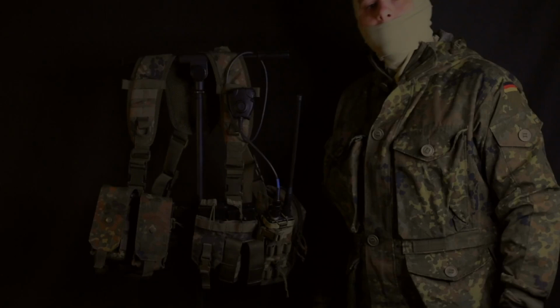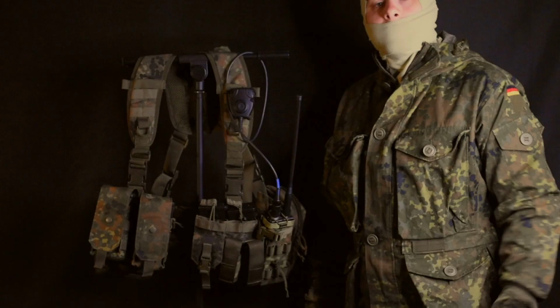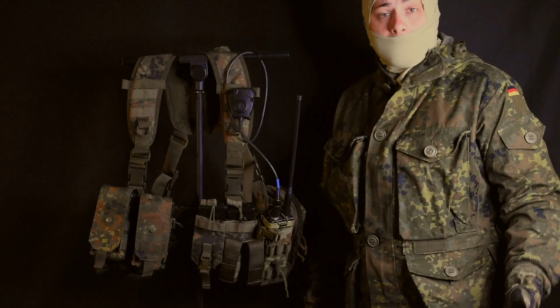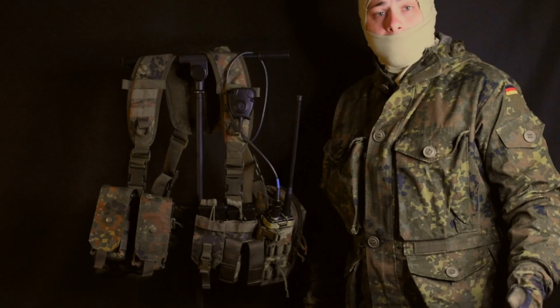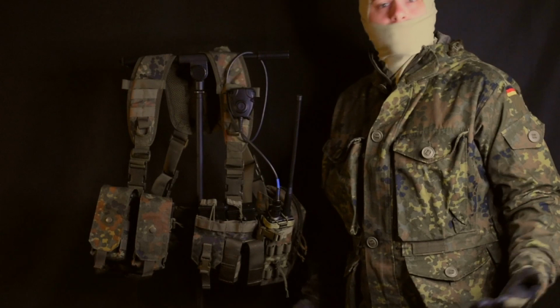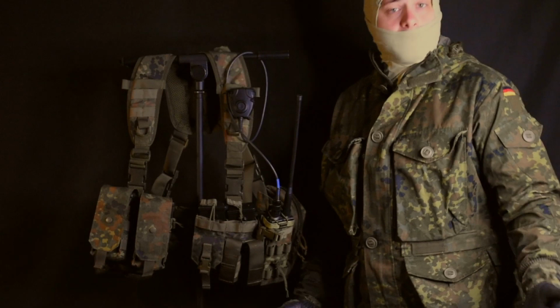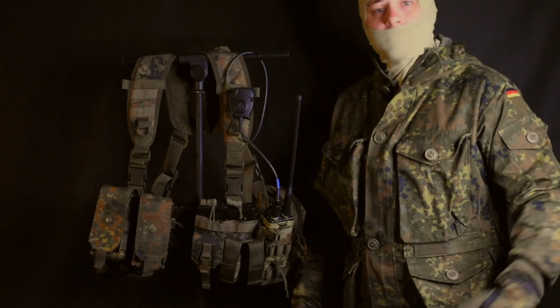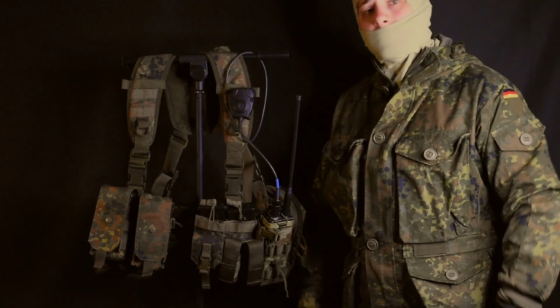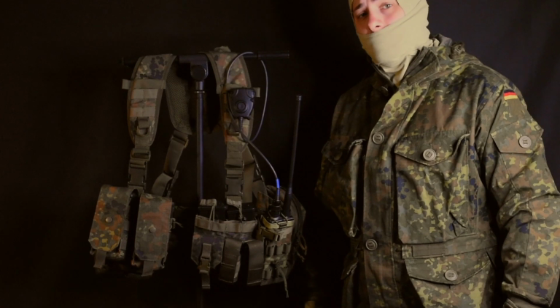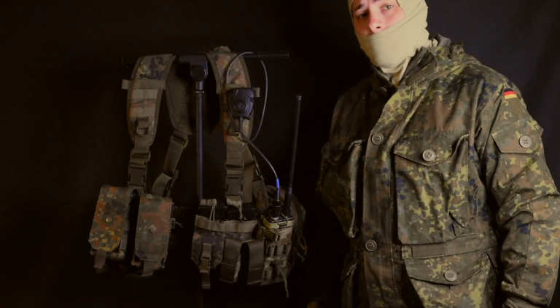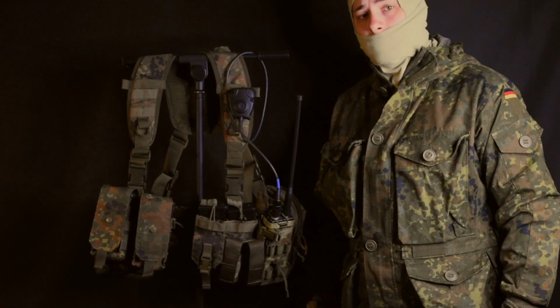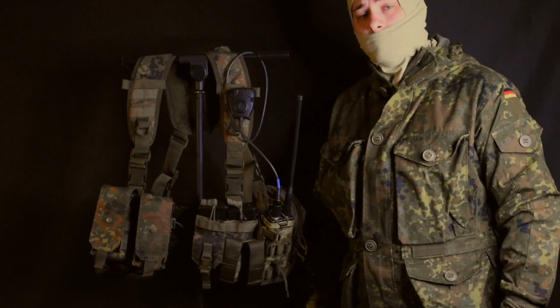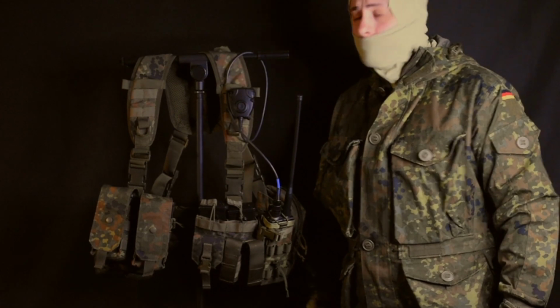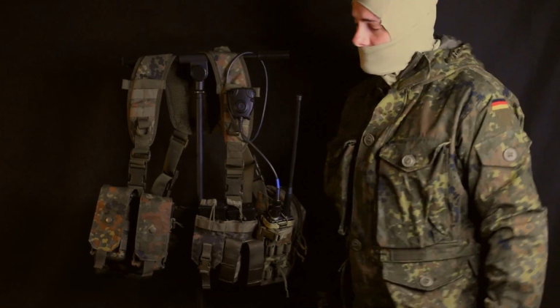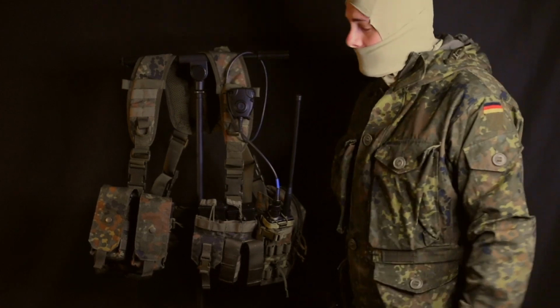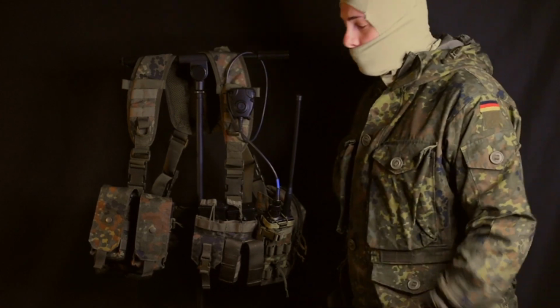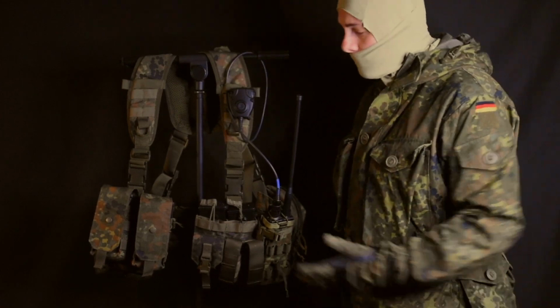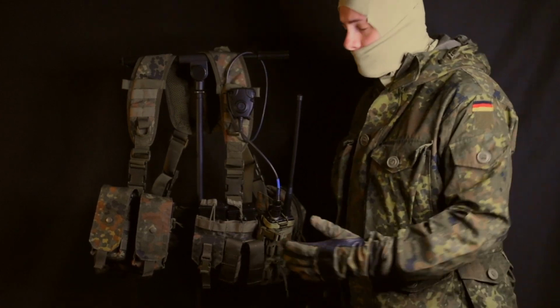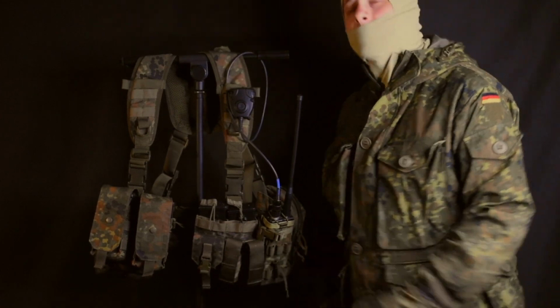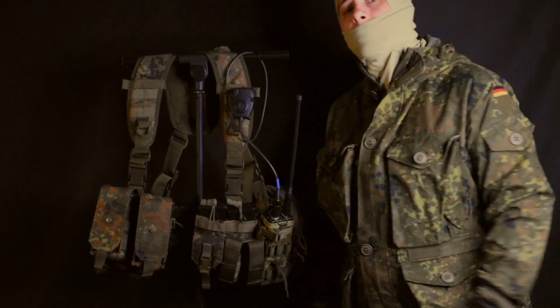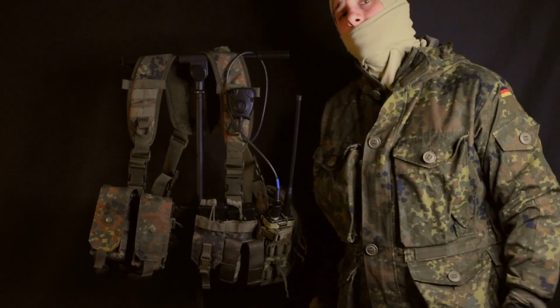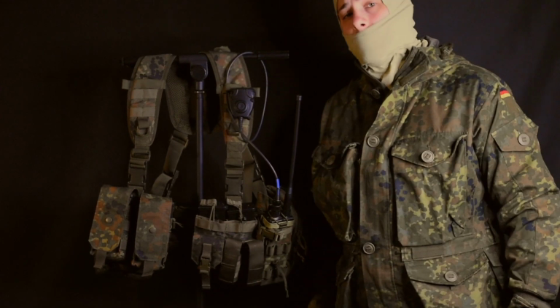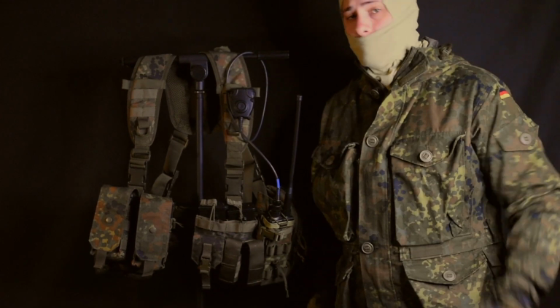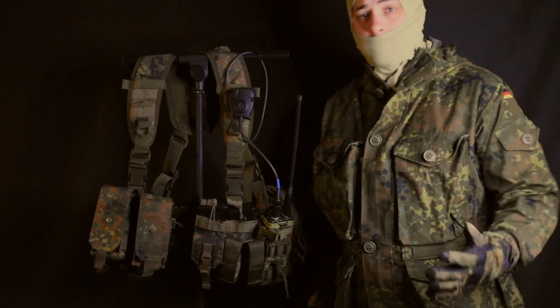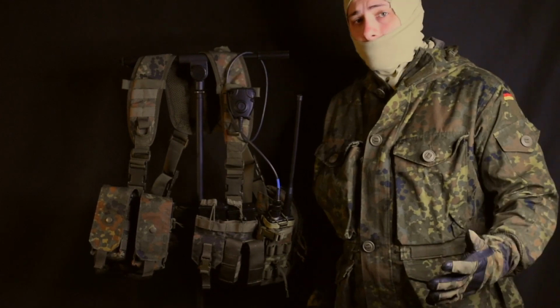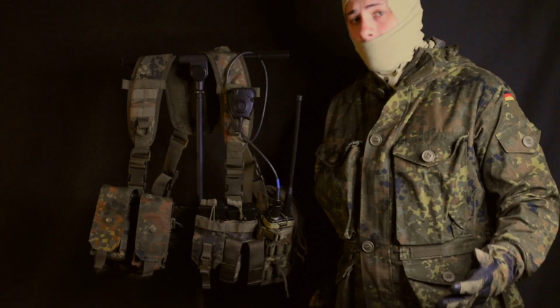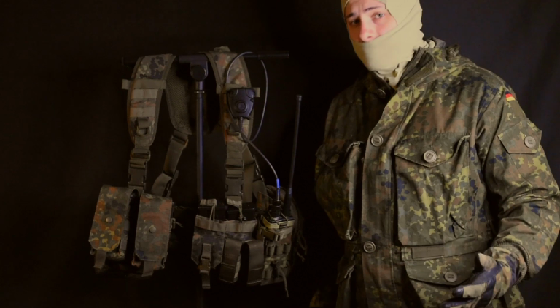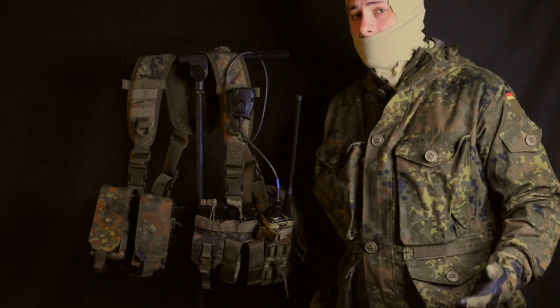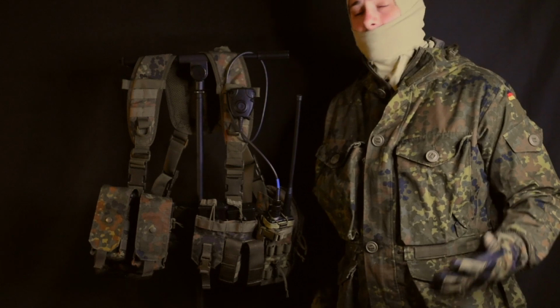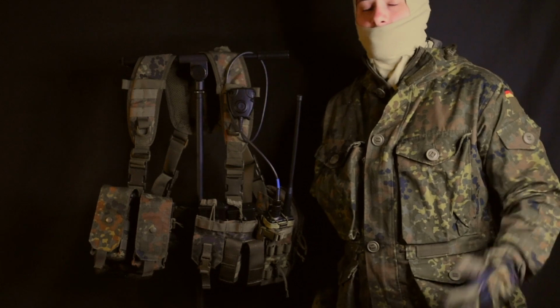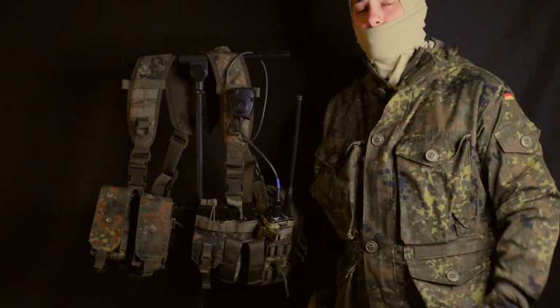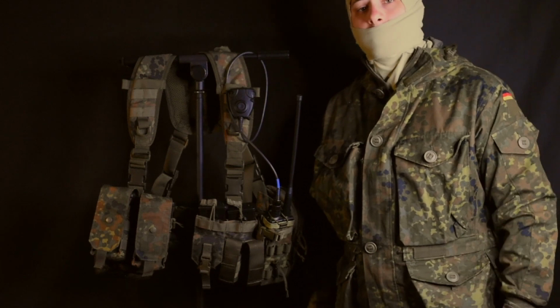Hey guys, welcome to the GearLocker. Today we're going to be taking a look at my Linderhof Tactic chest rig.